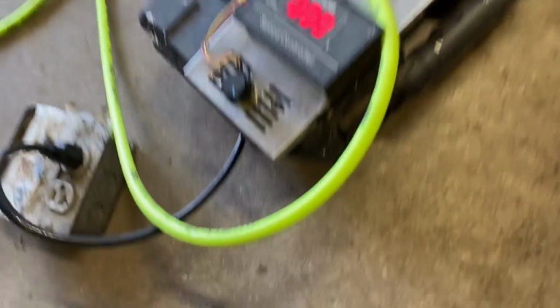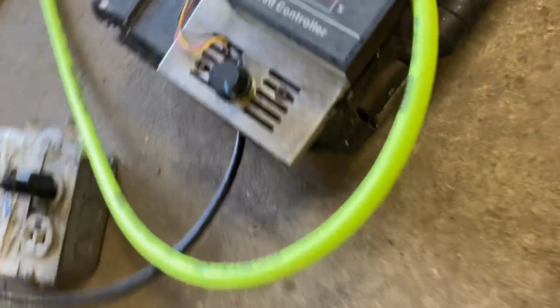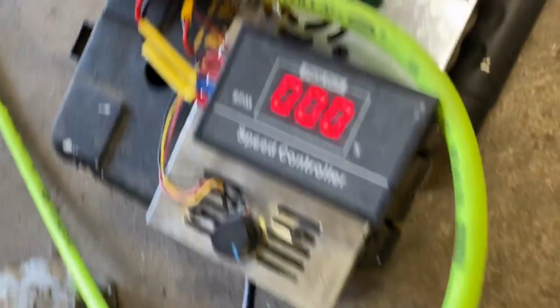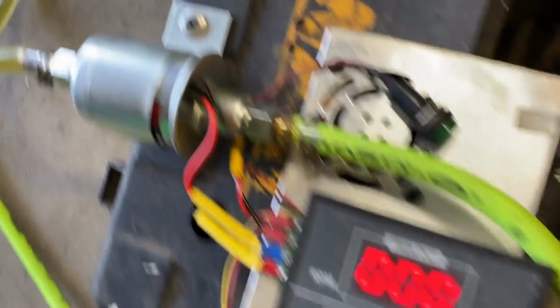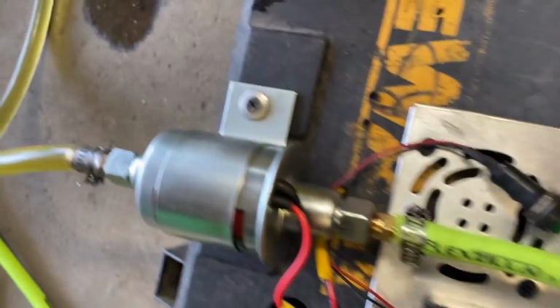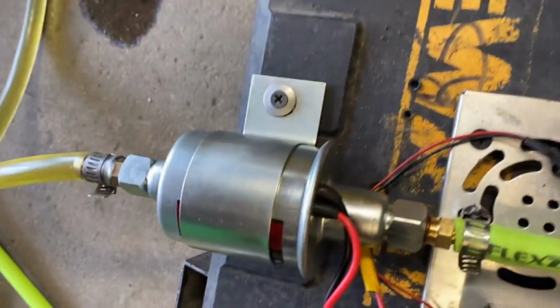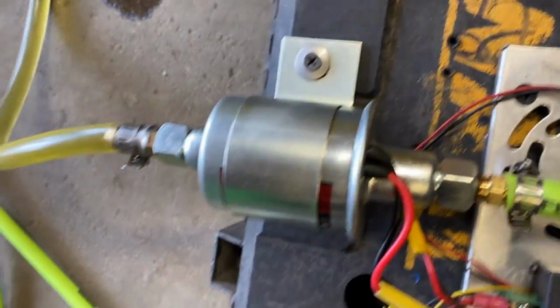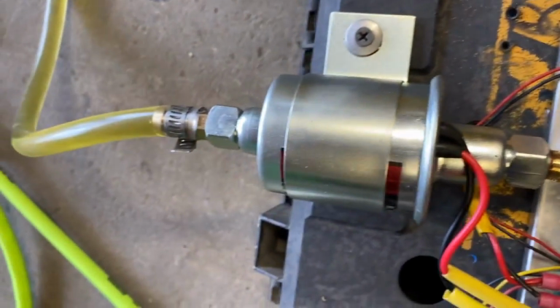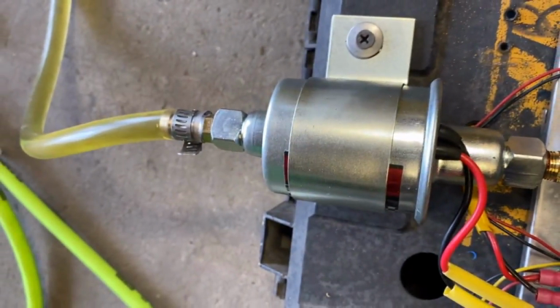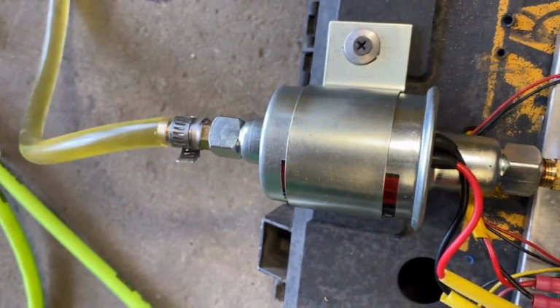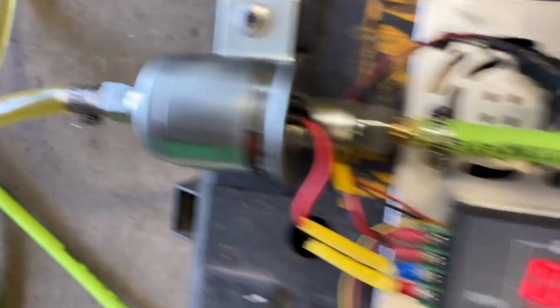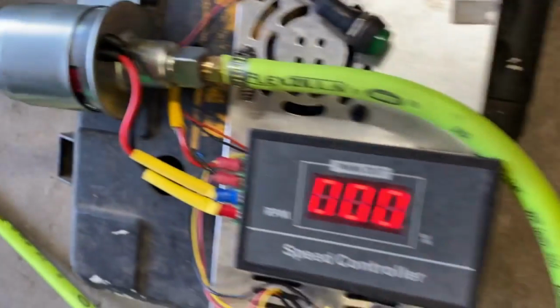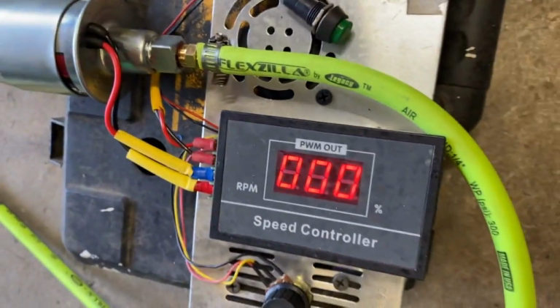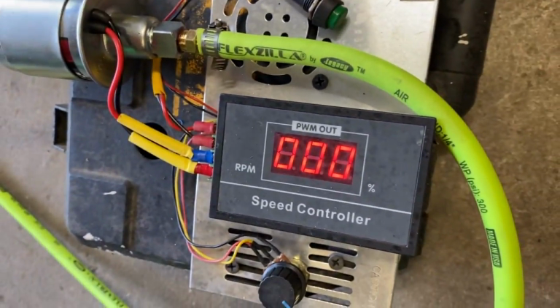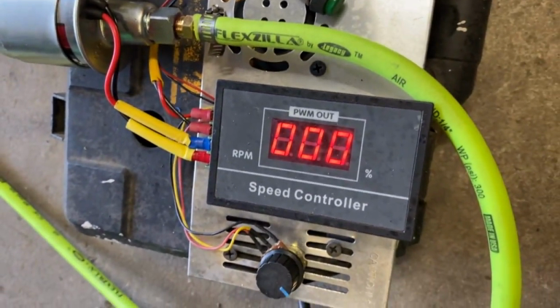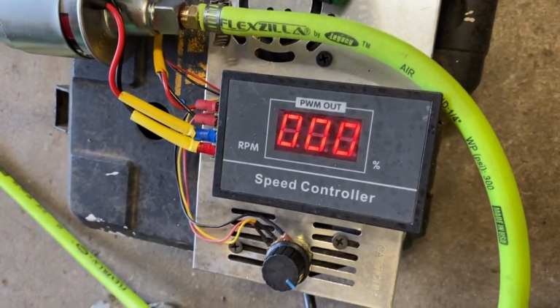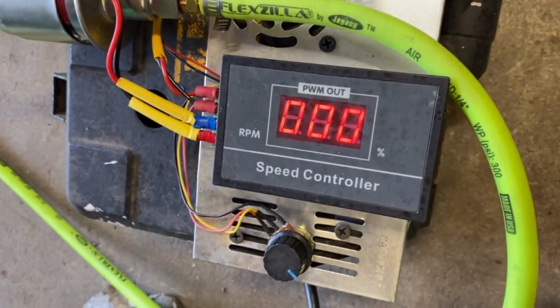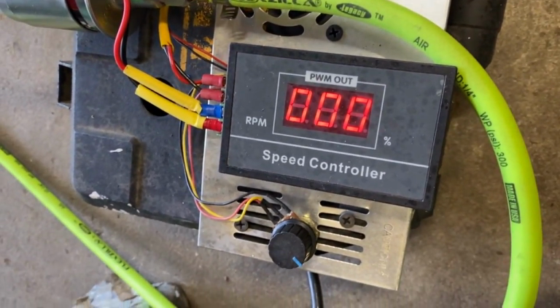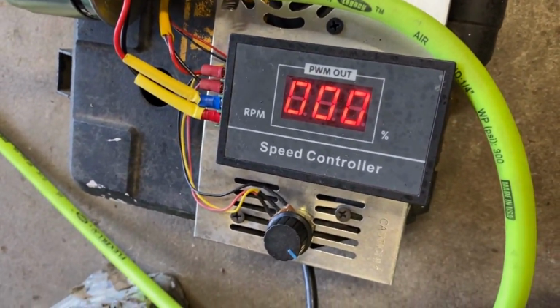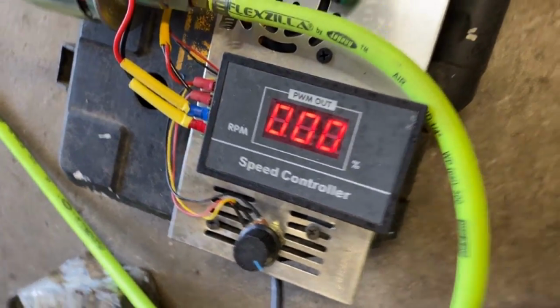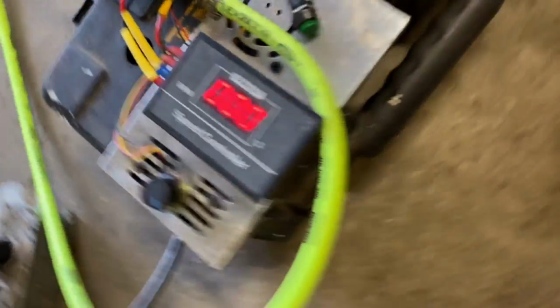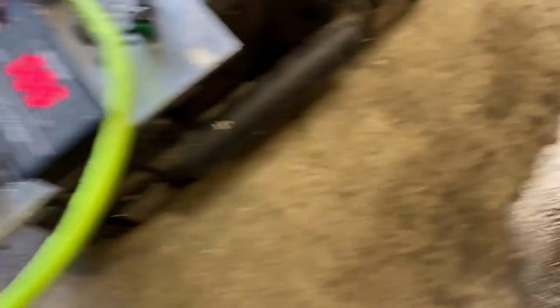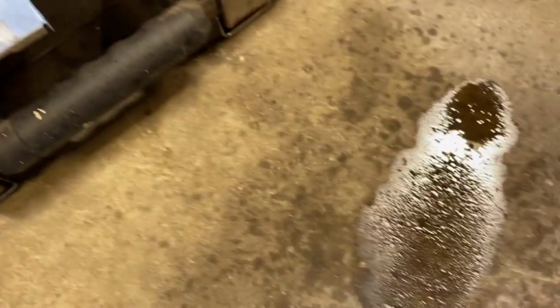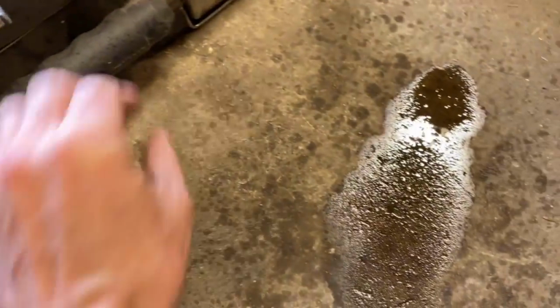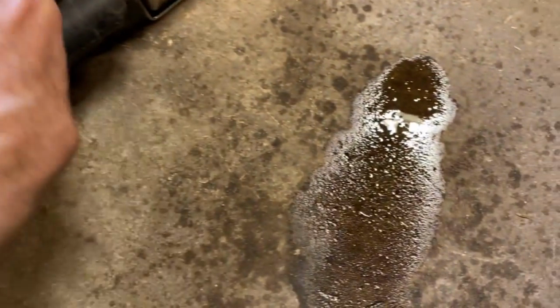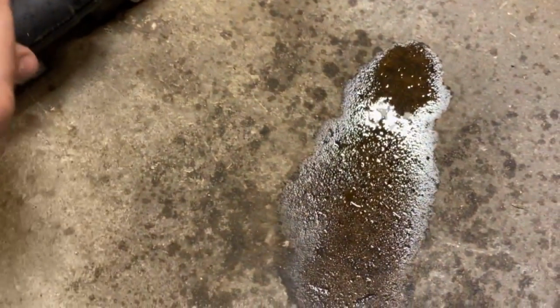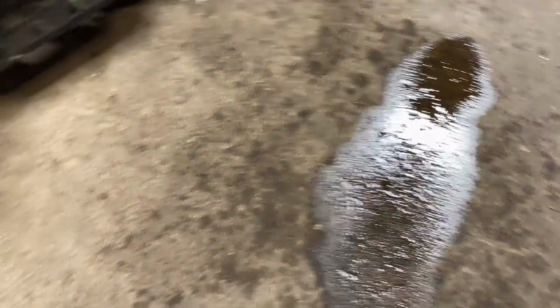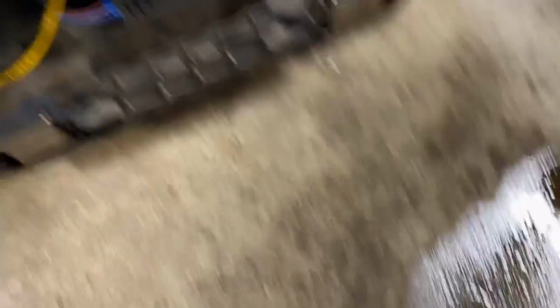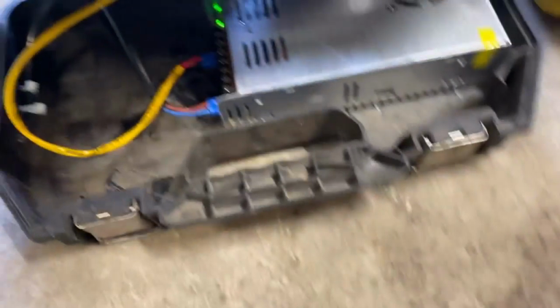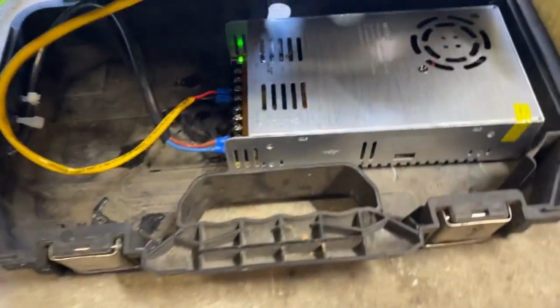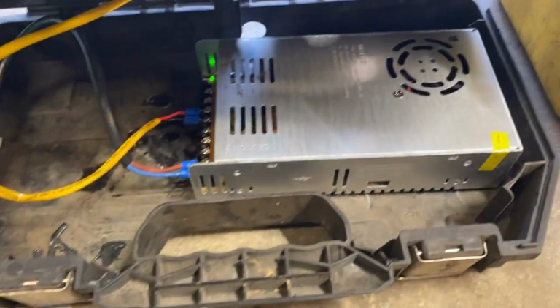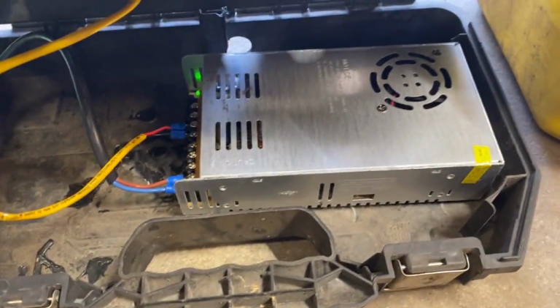I'll leave a link in the description for this pump, this speed controller, and the transformer that I'm using to do this.